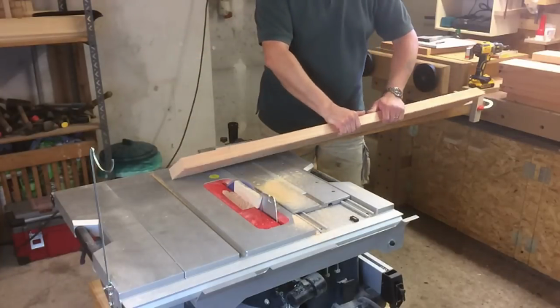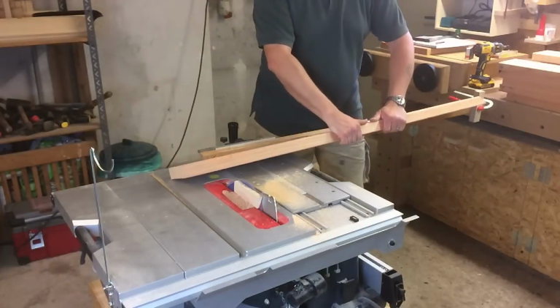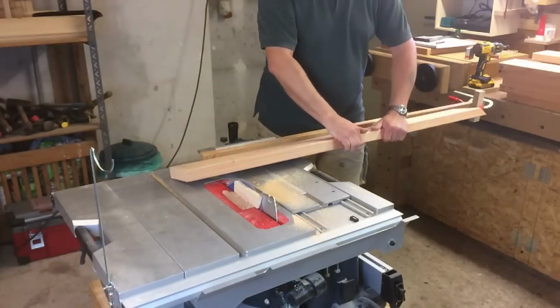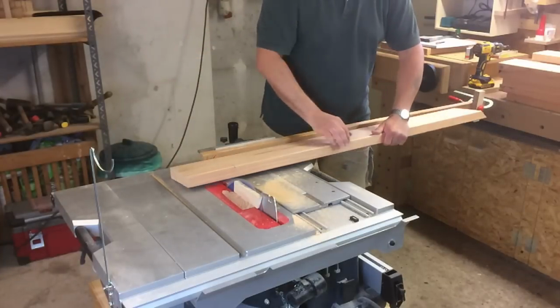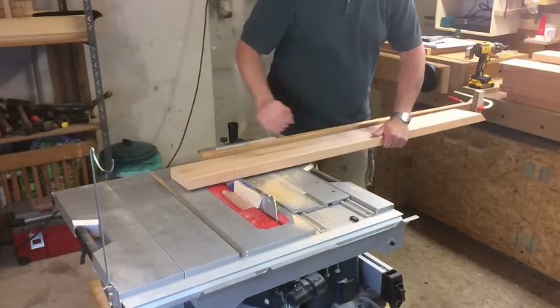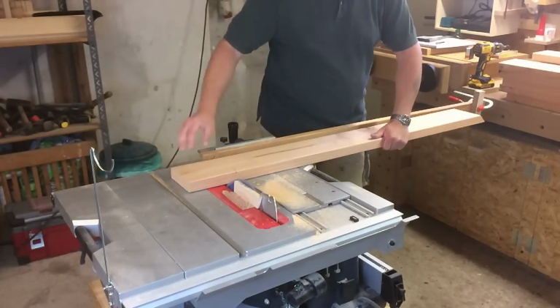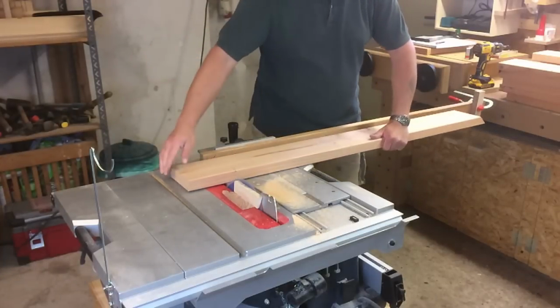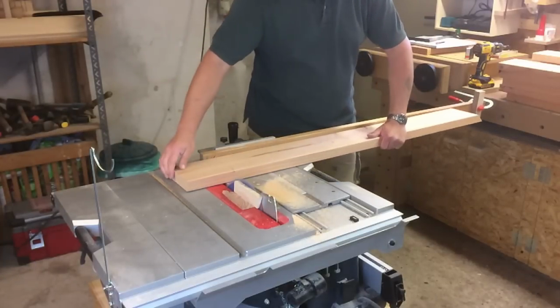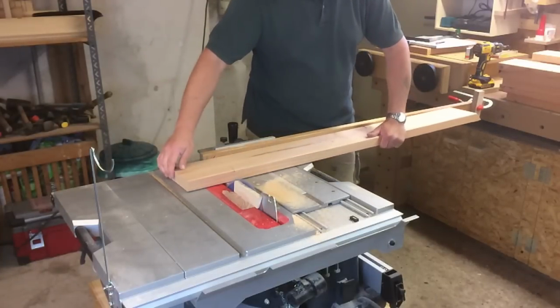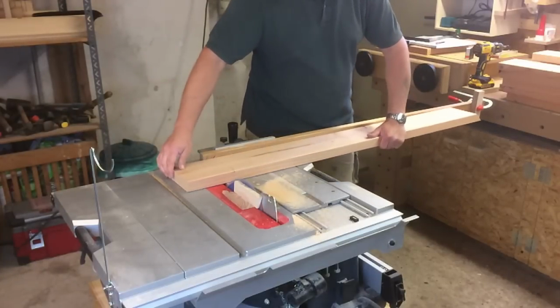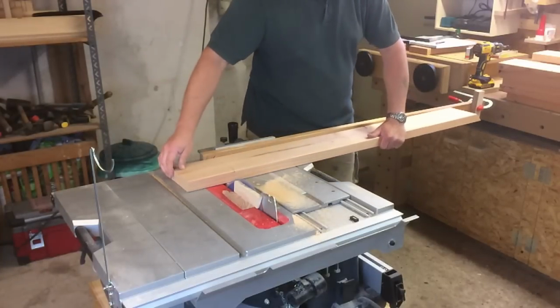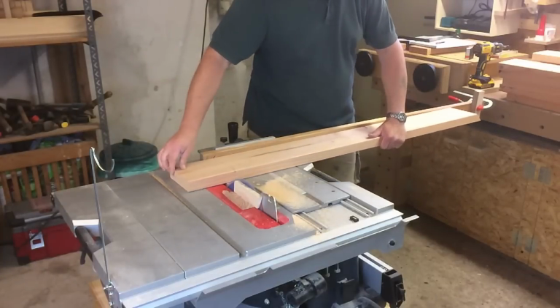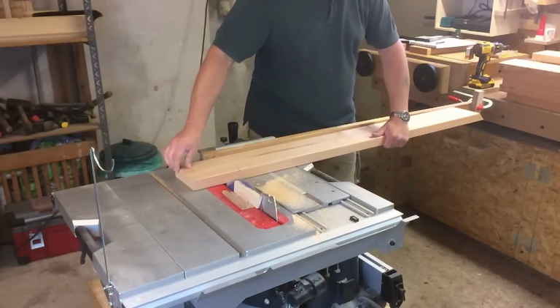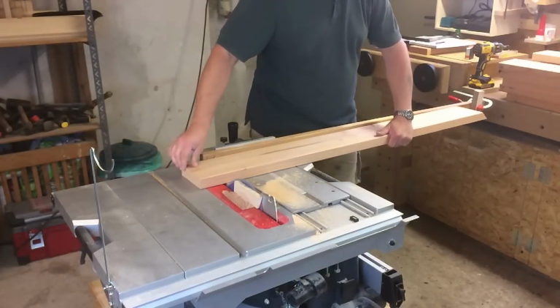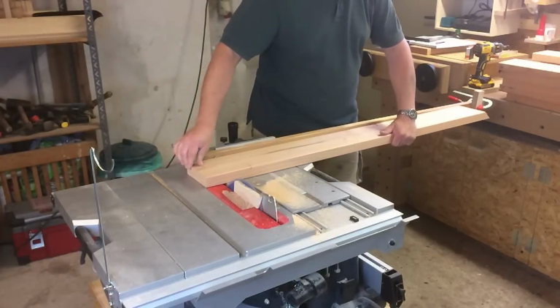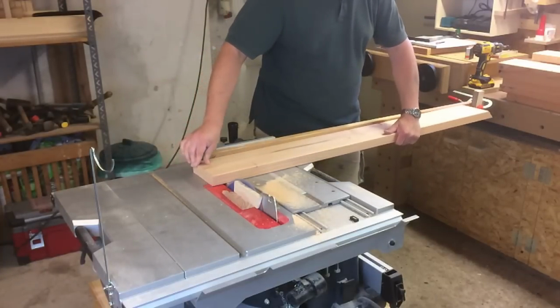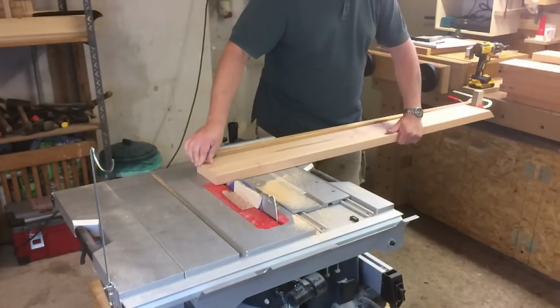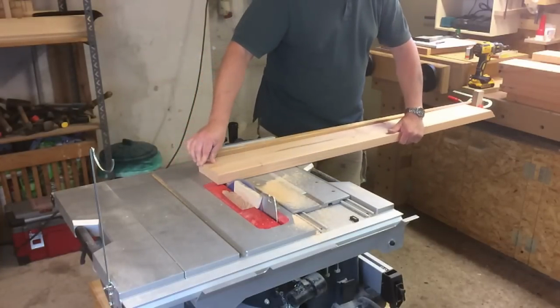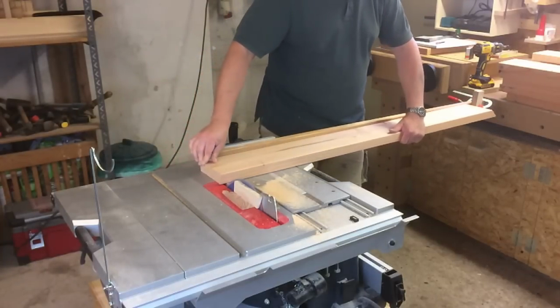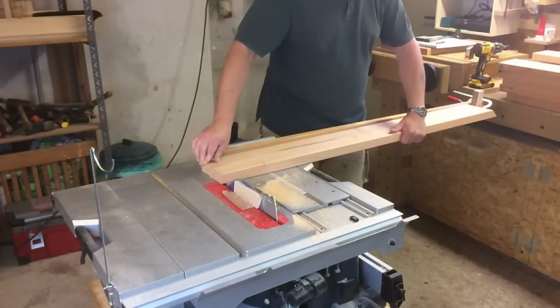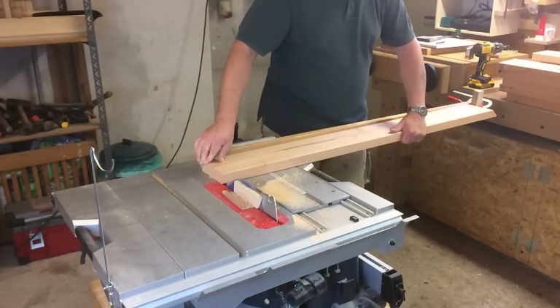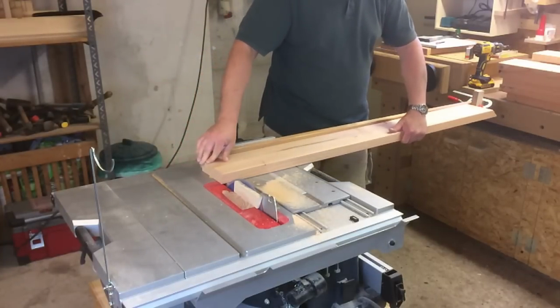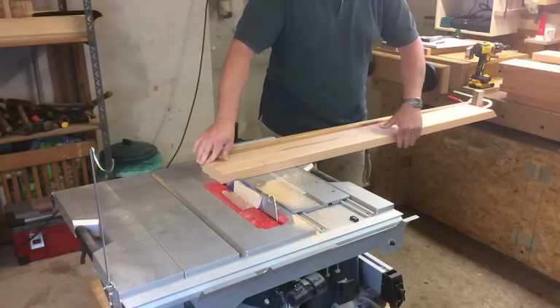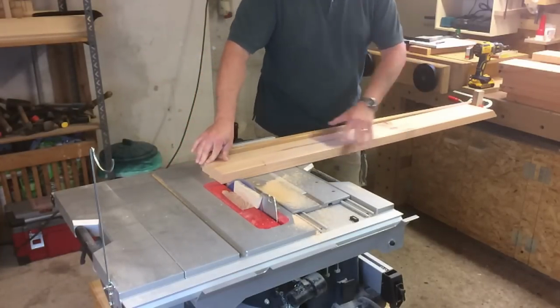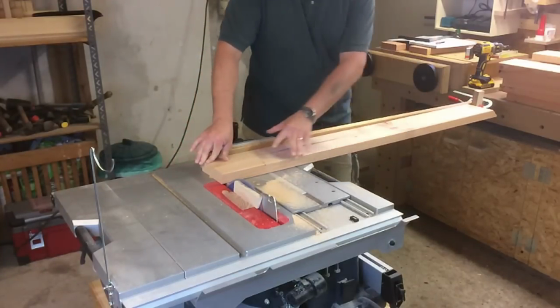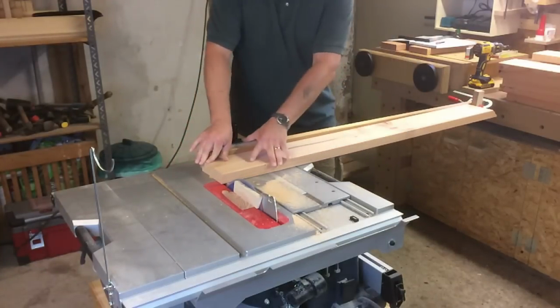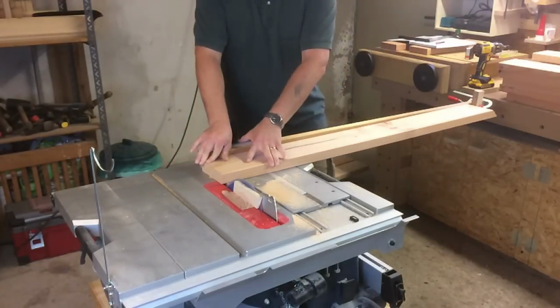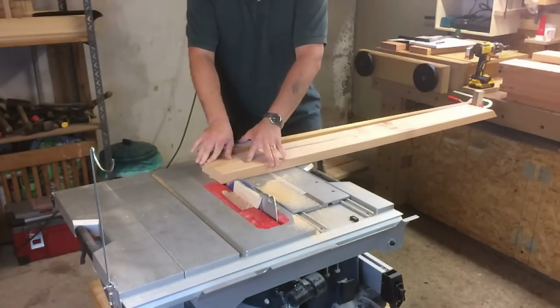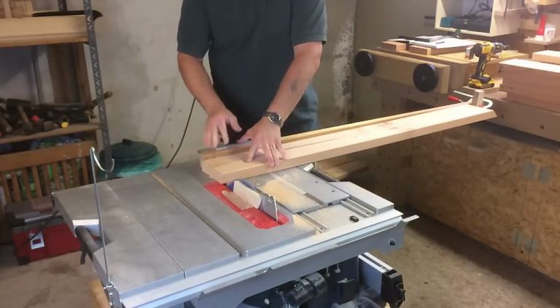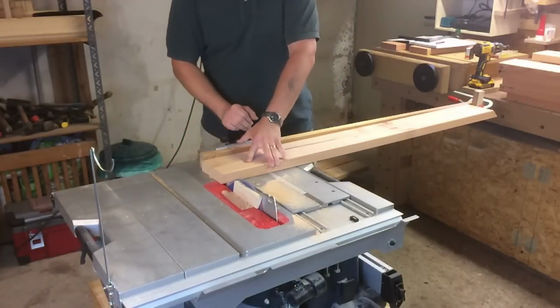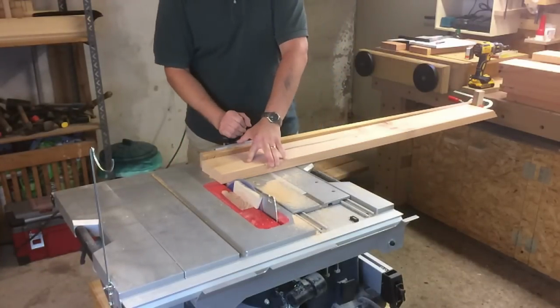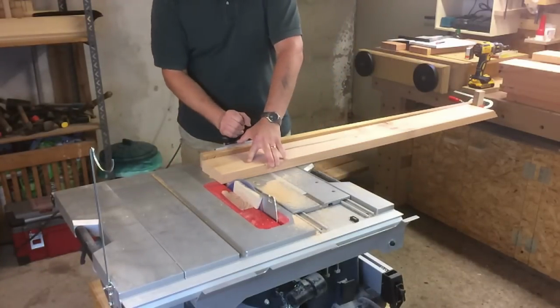So then I set the blade to 75 degrees and cut all the other boards.